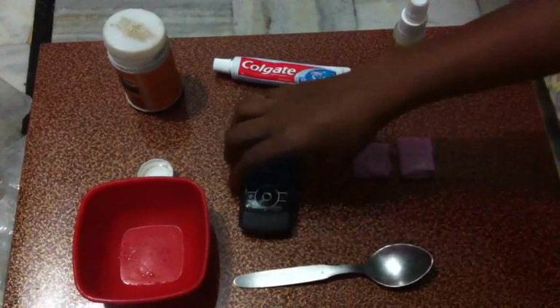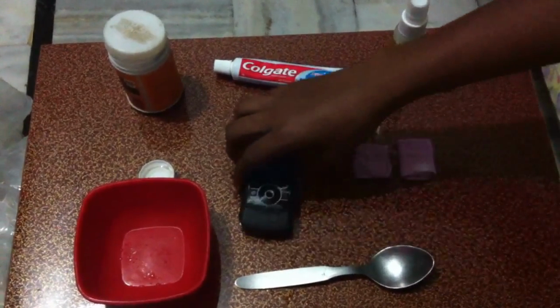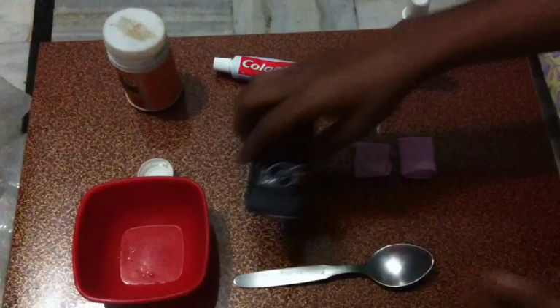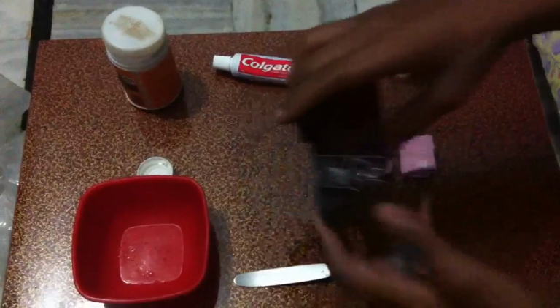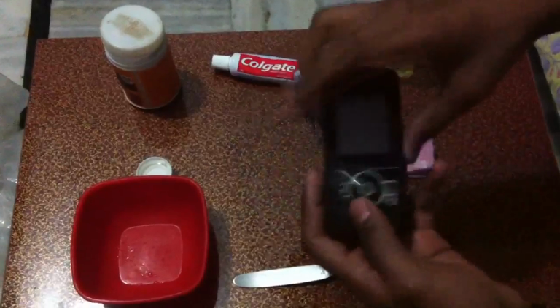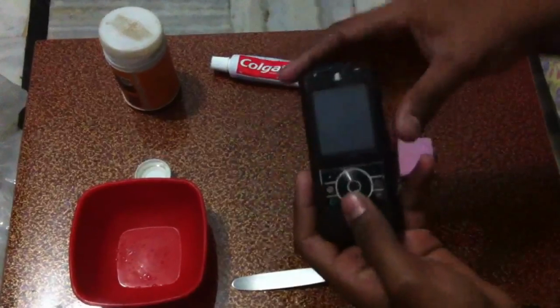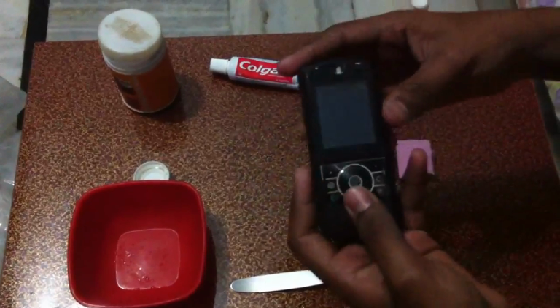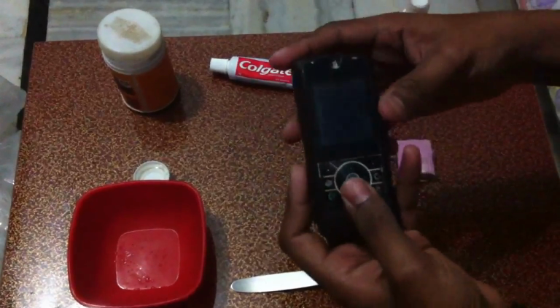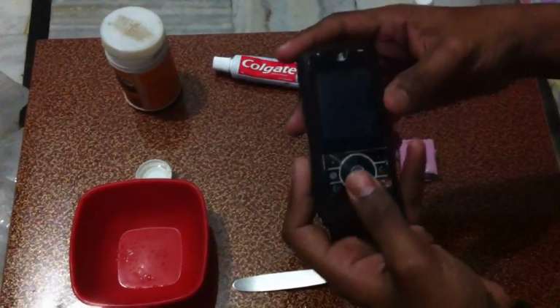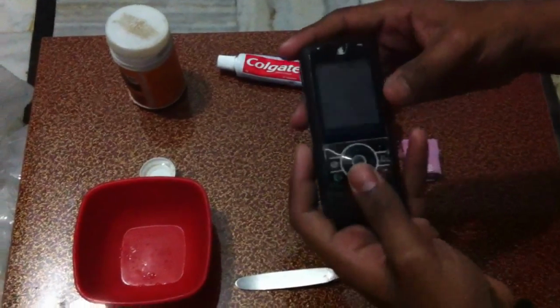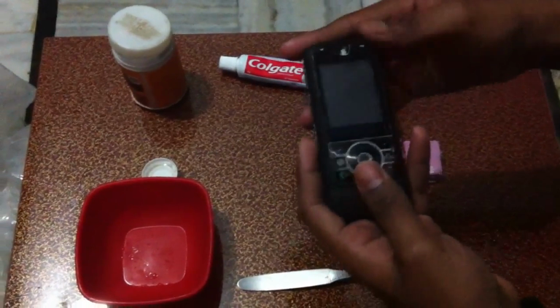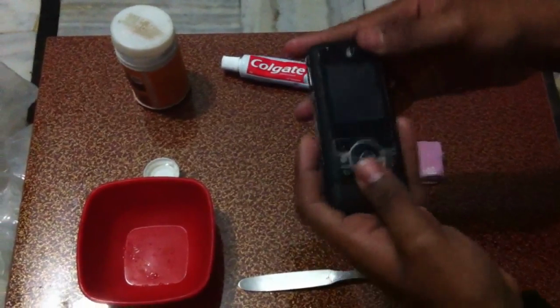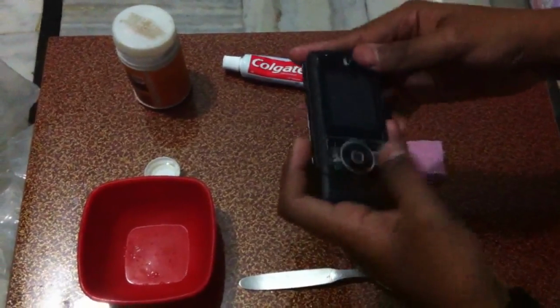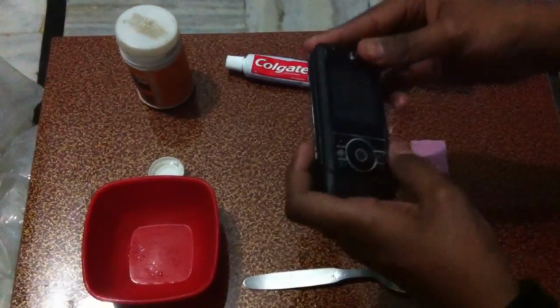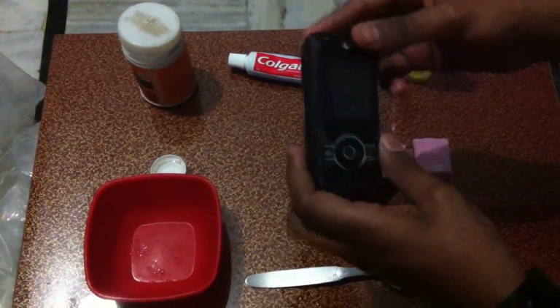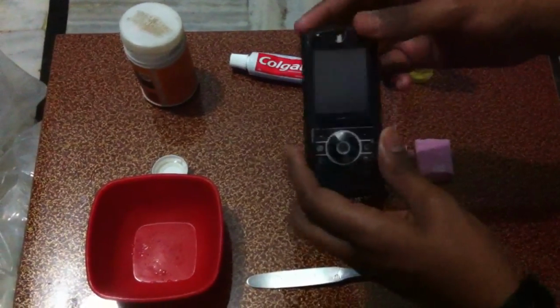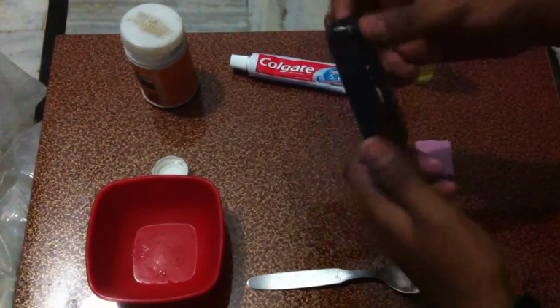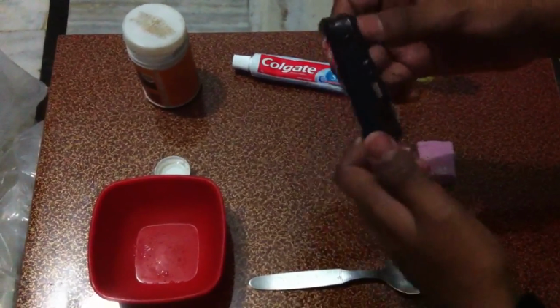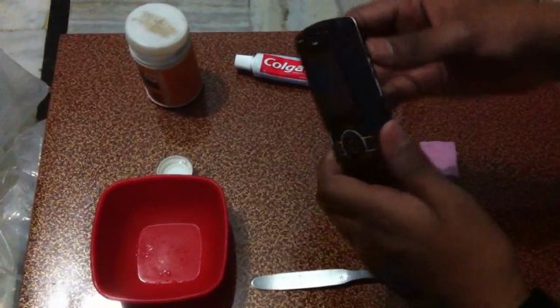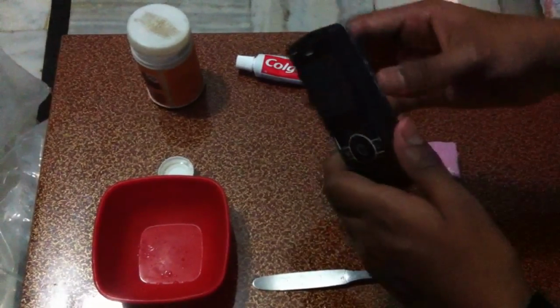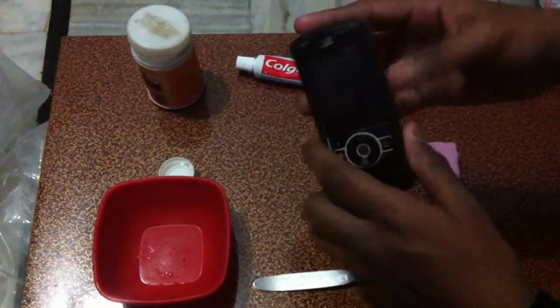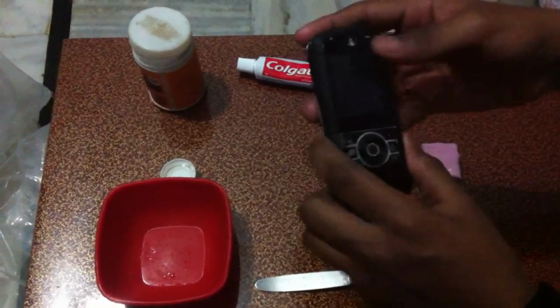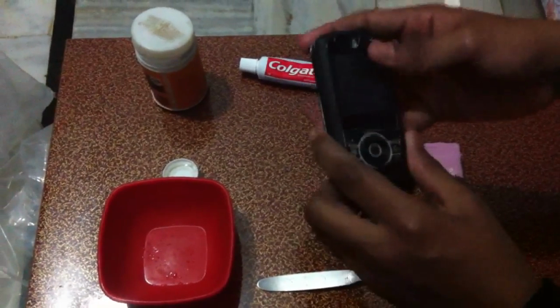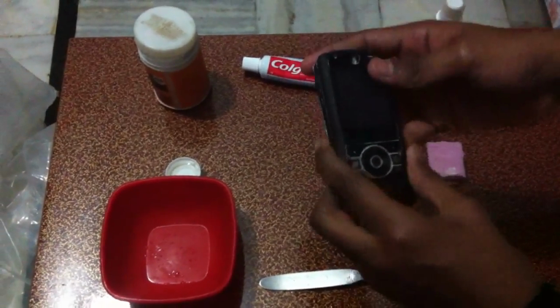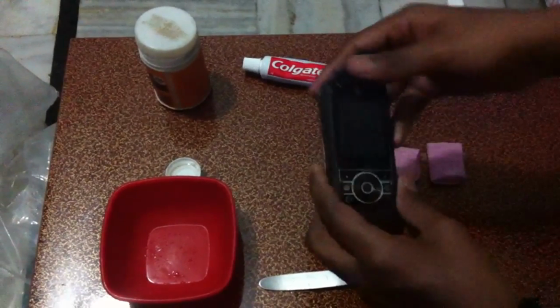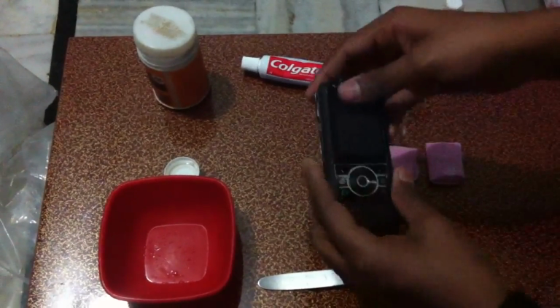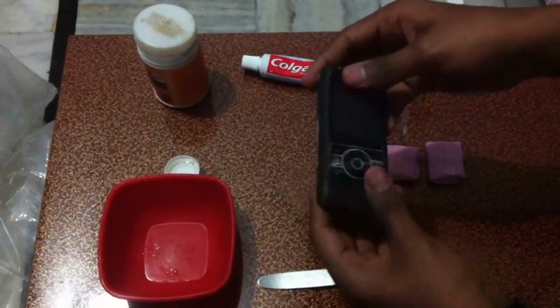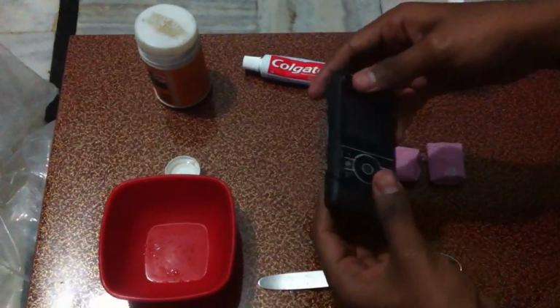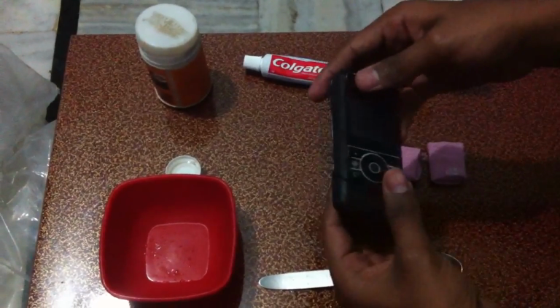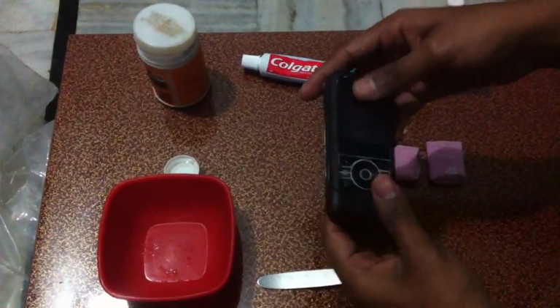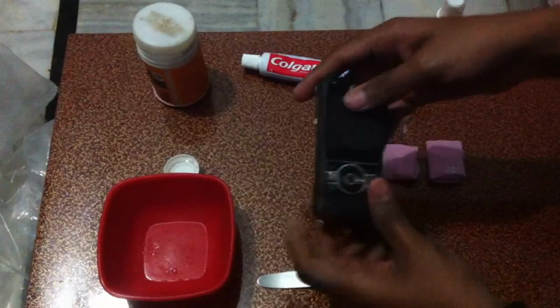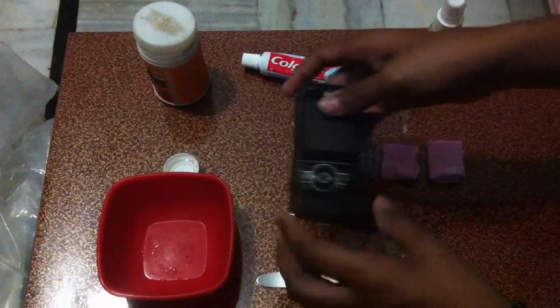Here is the phone. It's not working right now, so that's why I am using this.